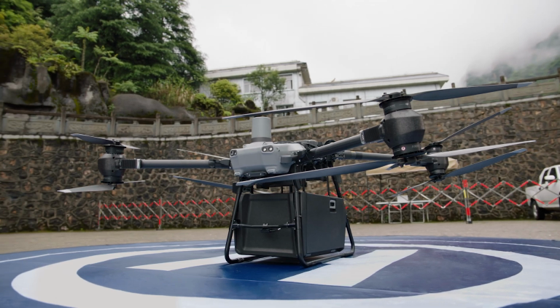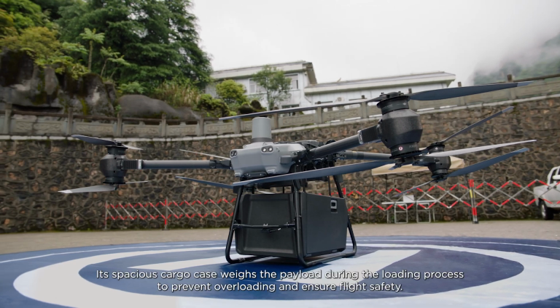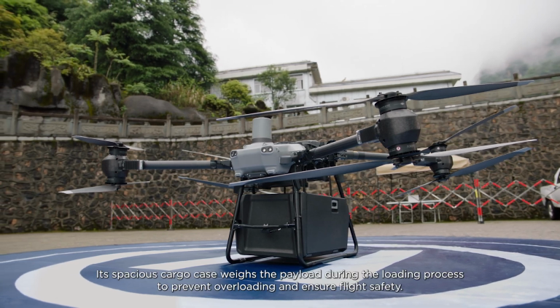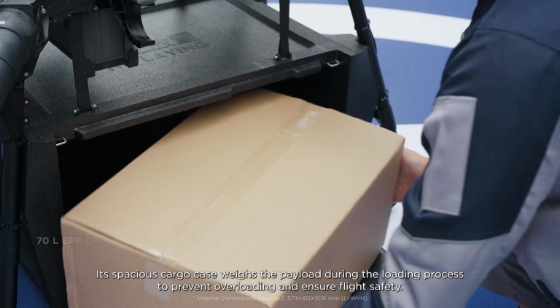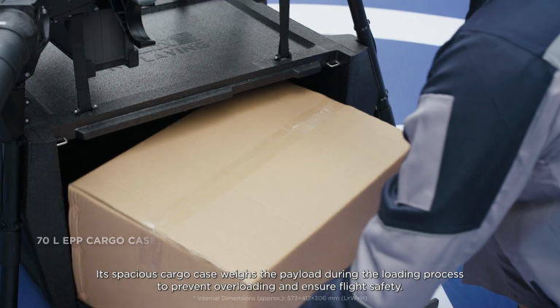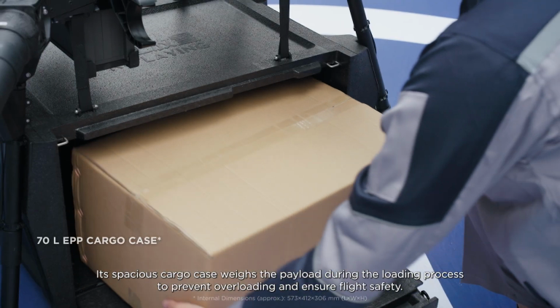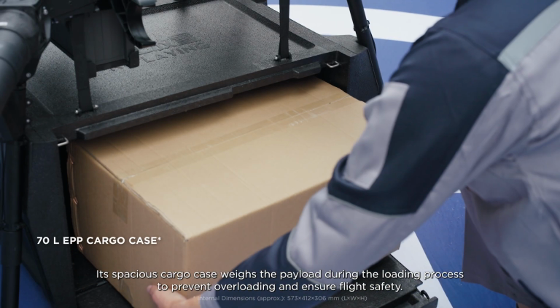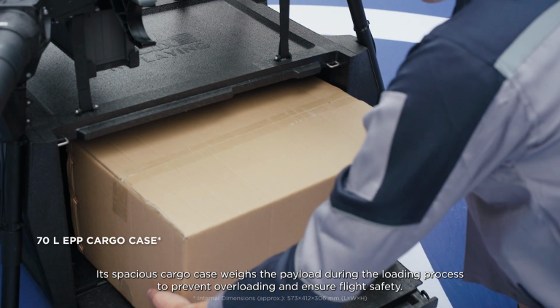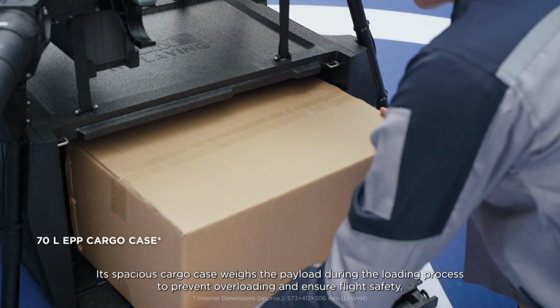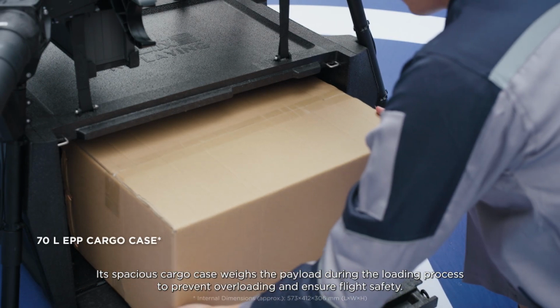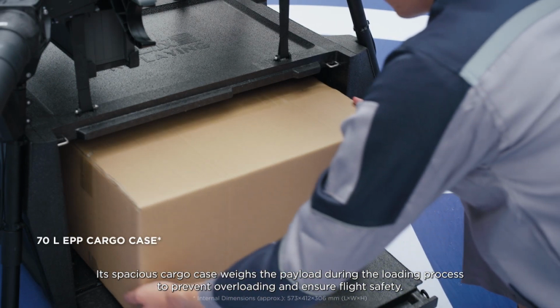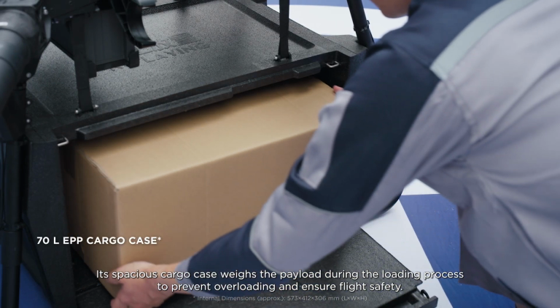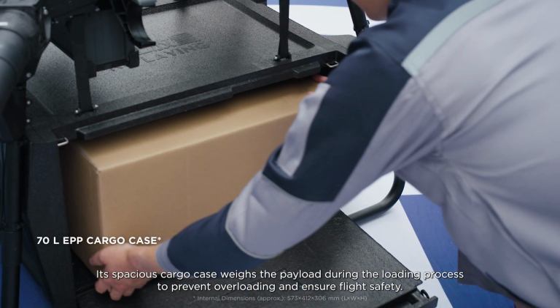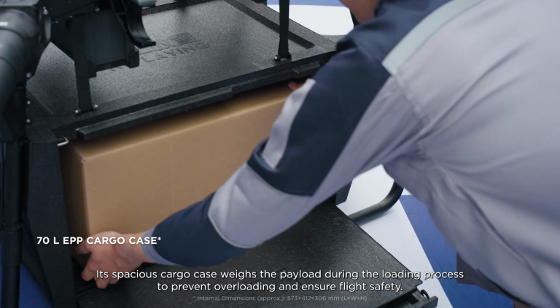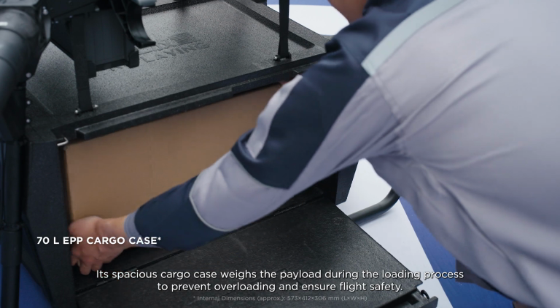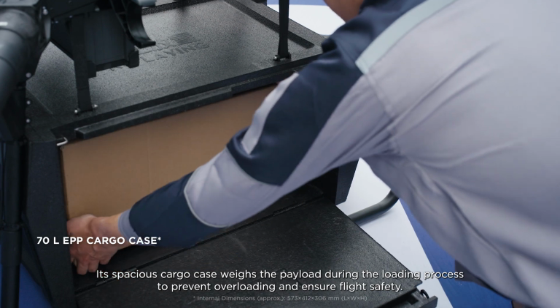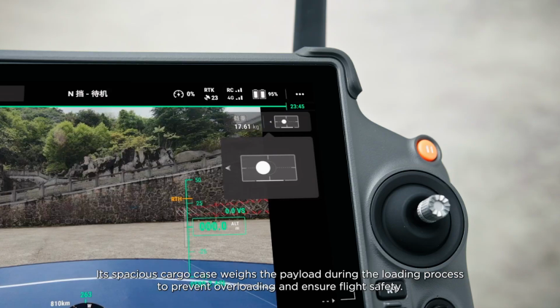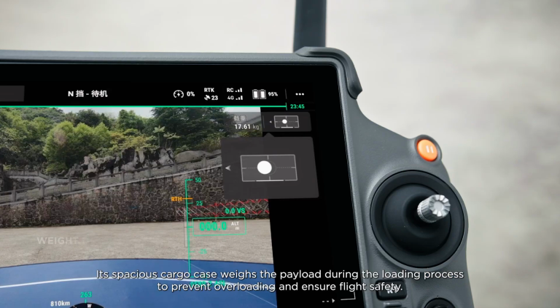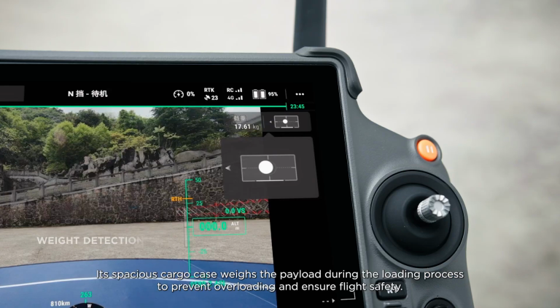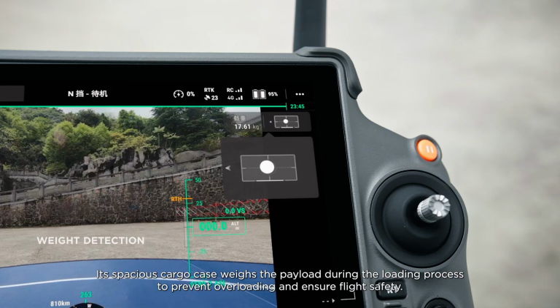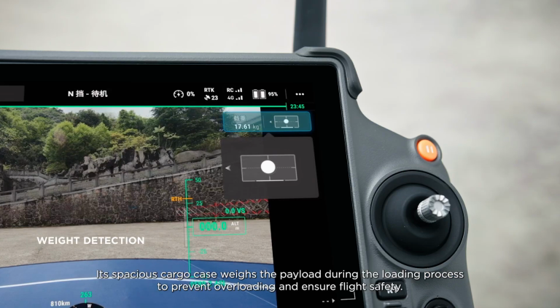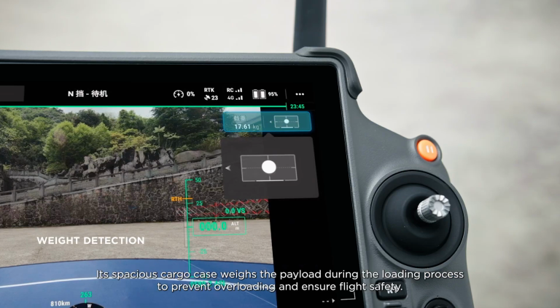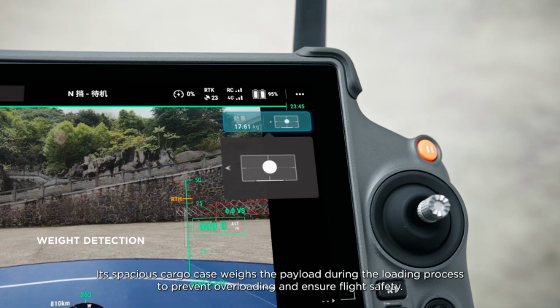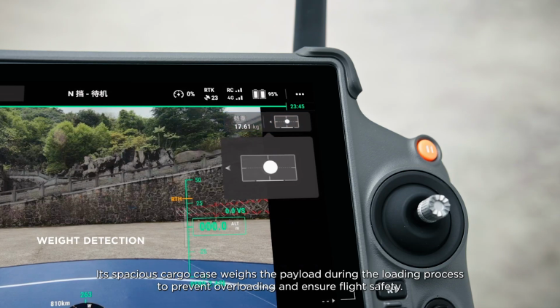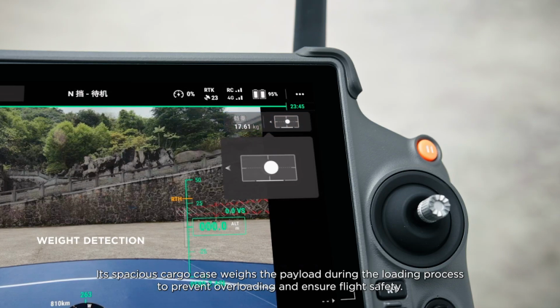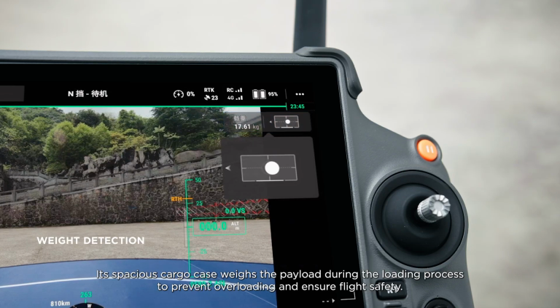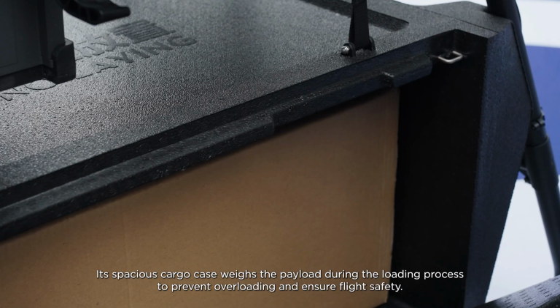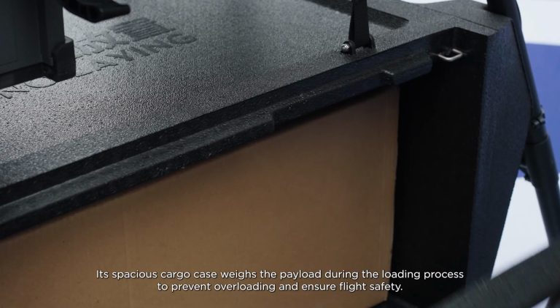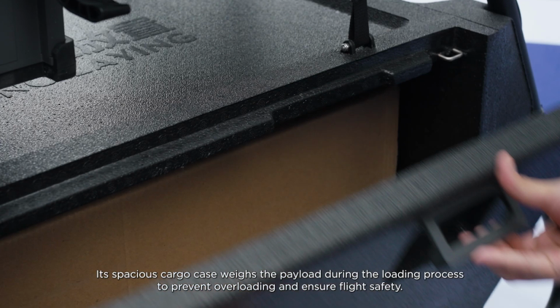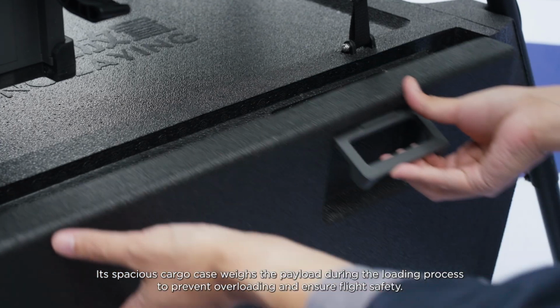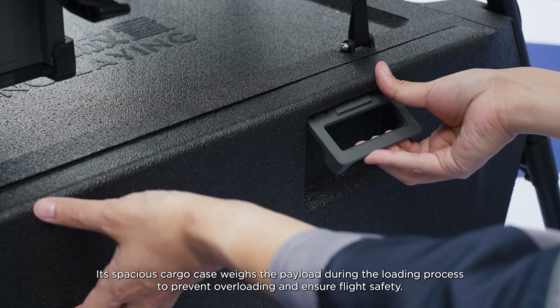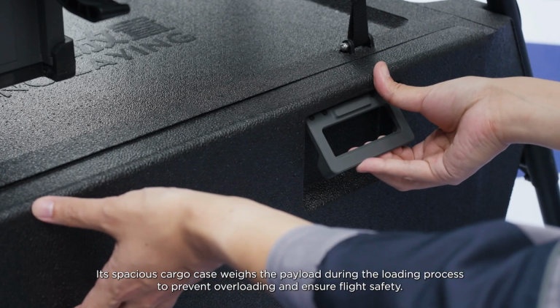Its spacious cargo case weighs the payload during the loading process to prevent overloading and ensure flight safety.